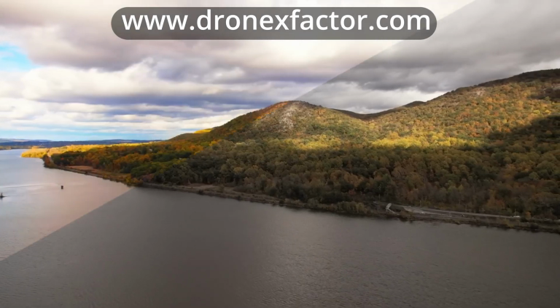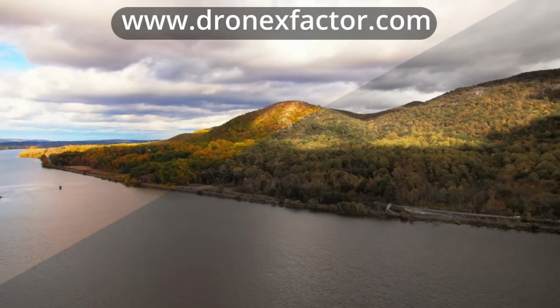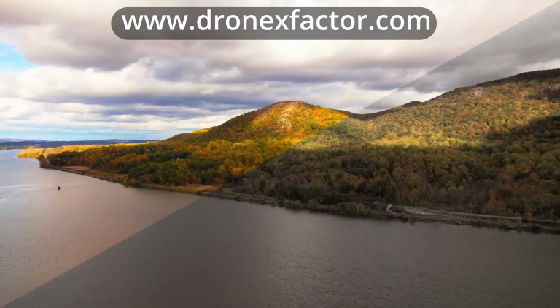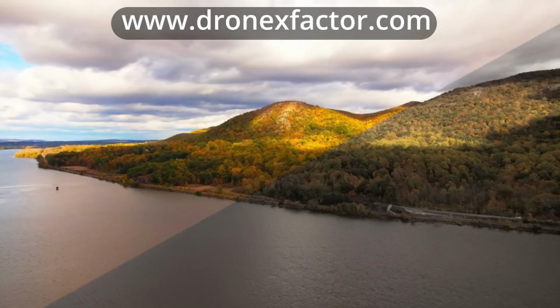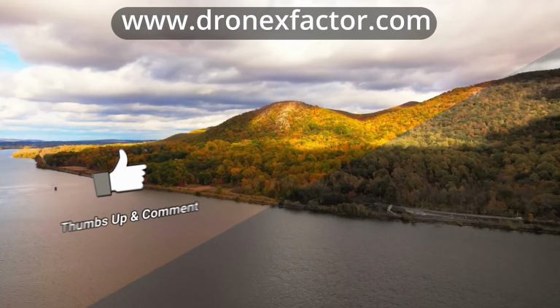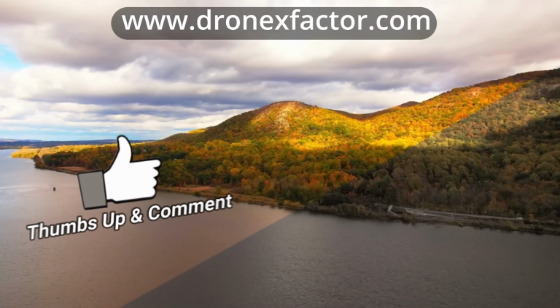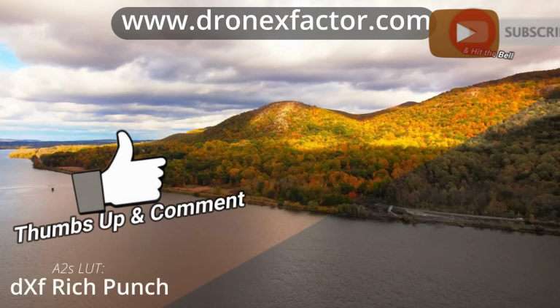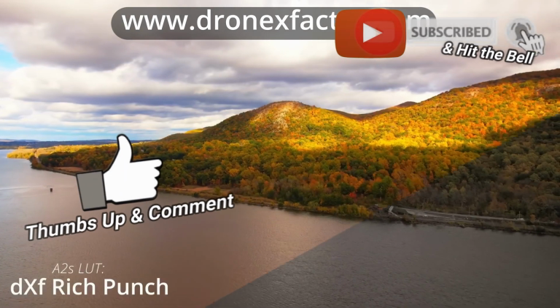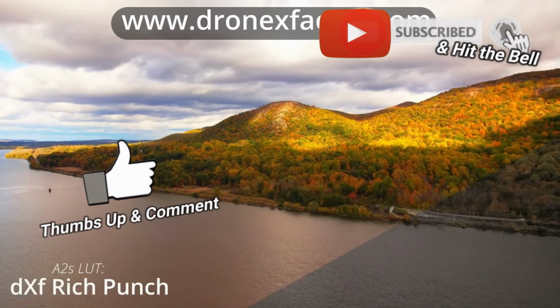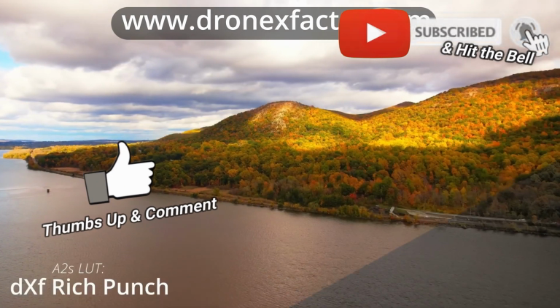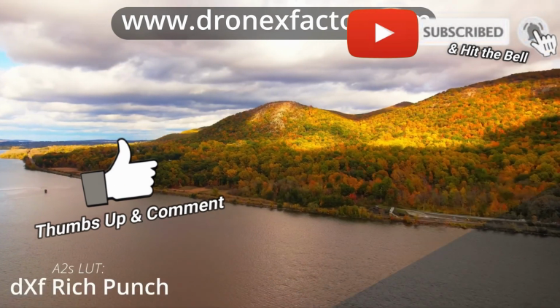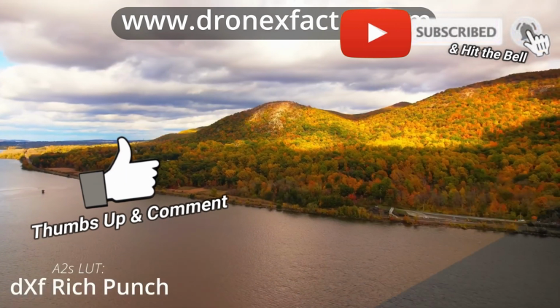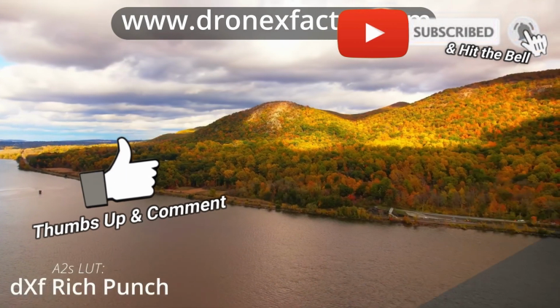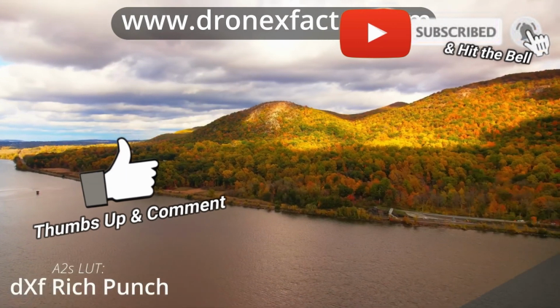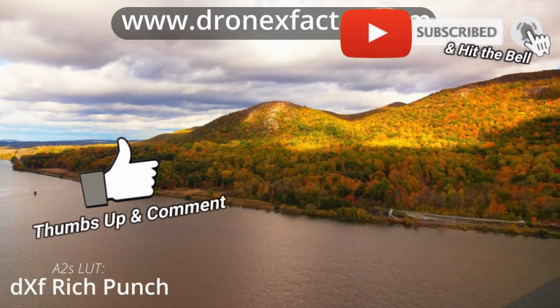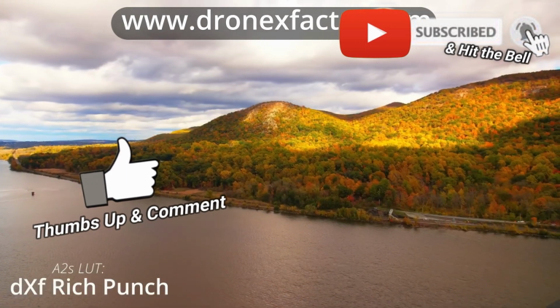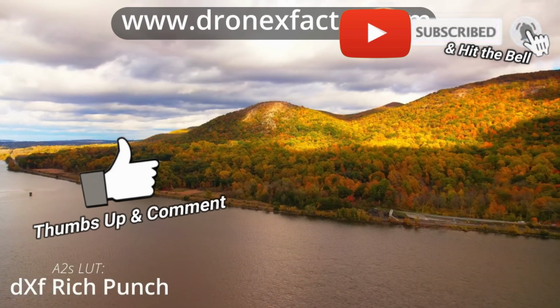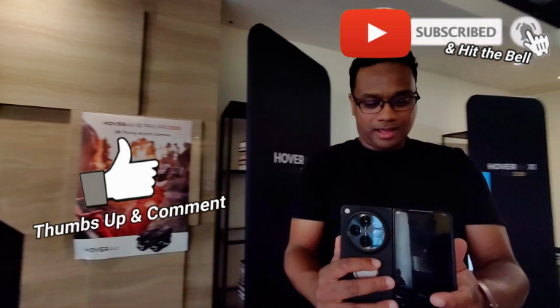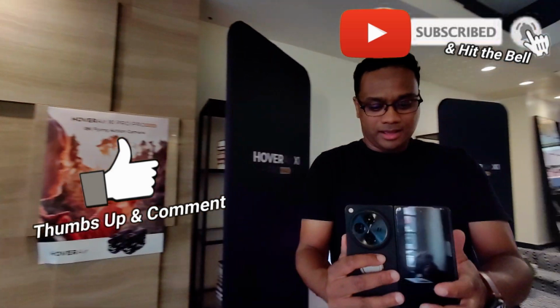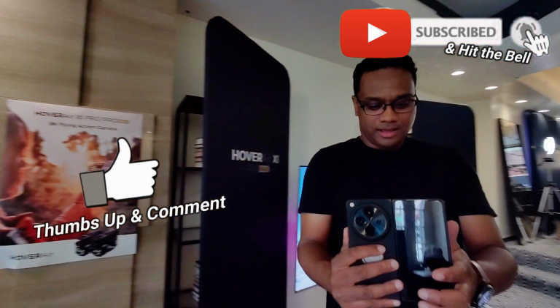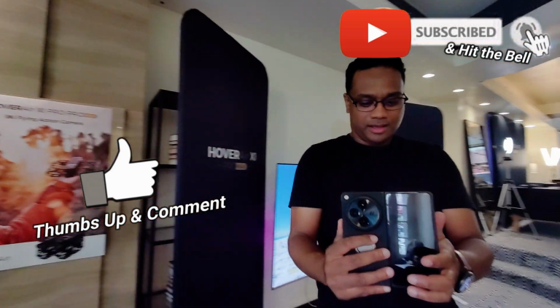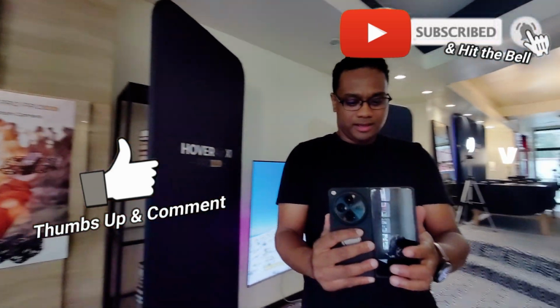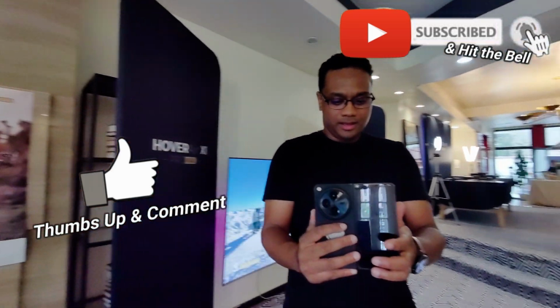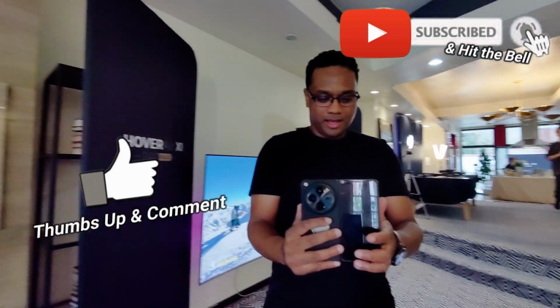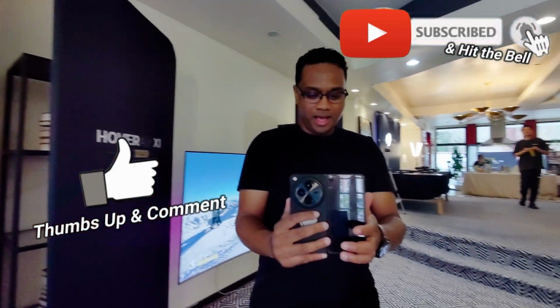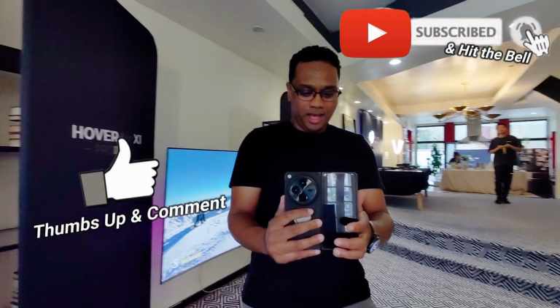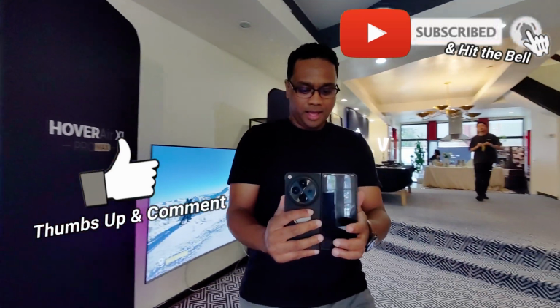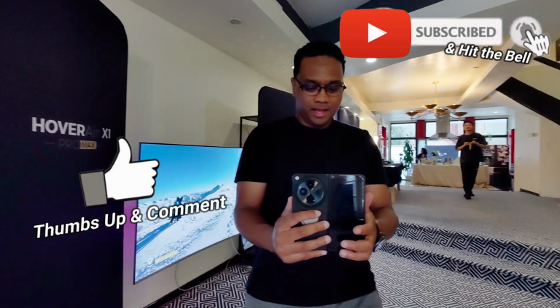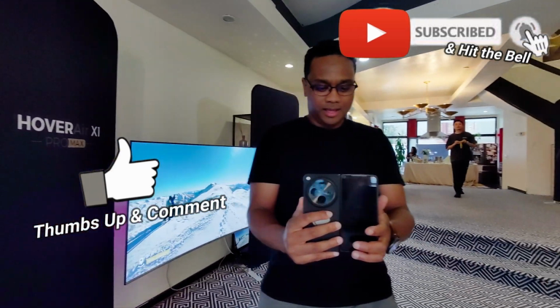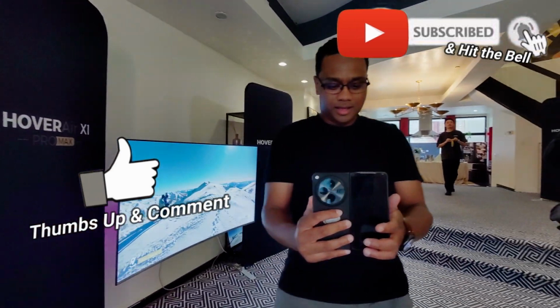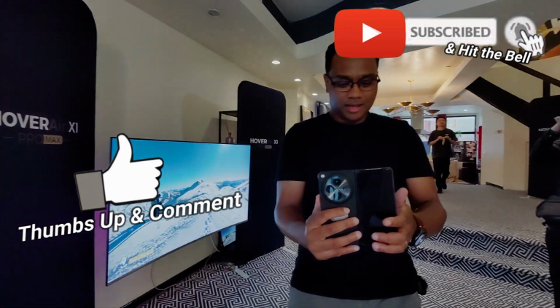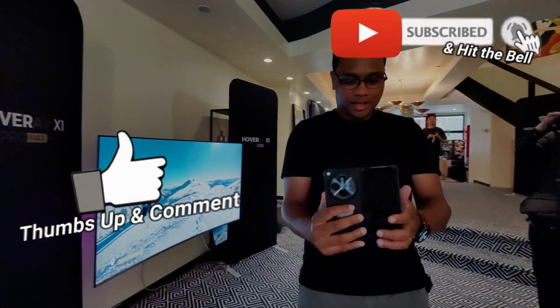I will definitely keep you guys posted. Make sure you hit like, subscribe, thumbs up, and all that fun stuff. And I will catch you guys whenever I can.